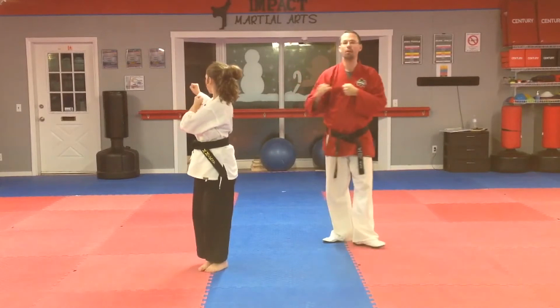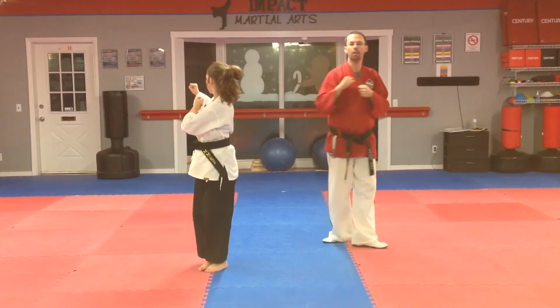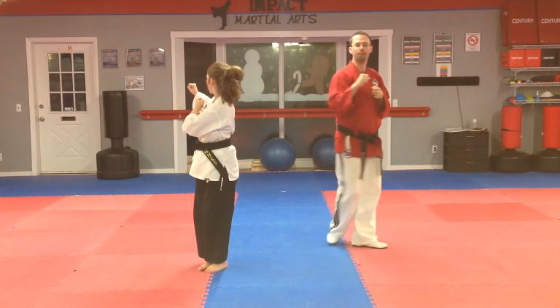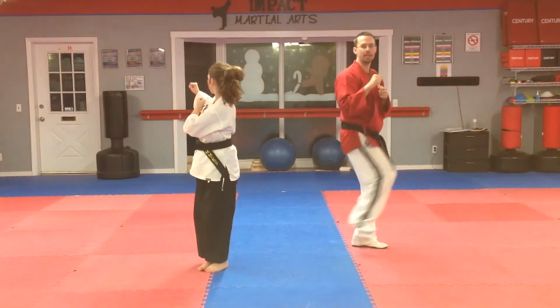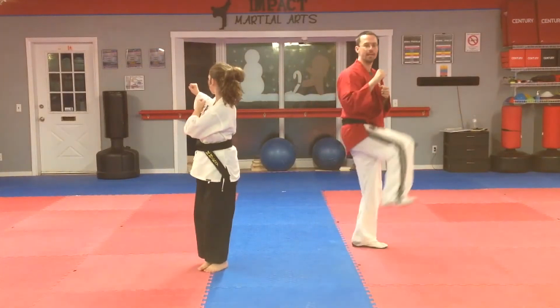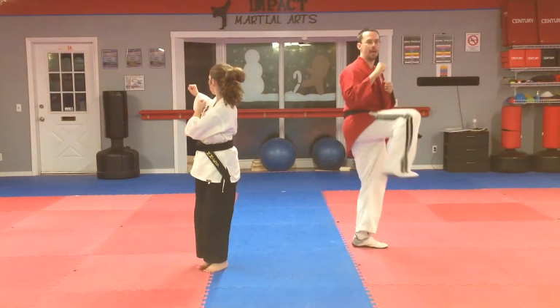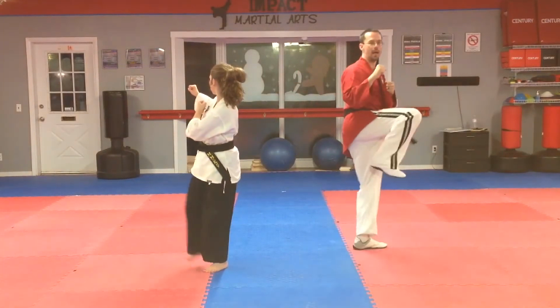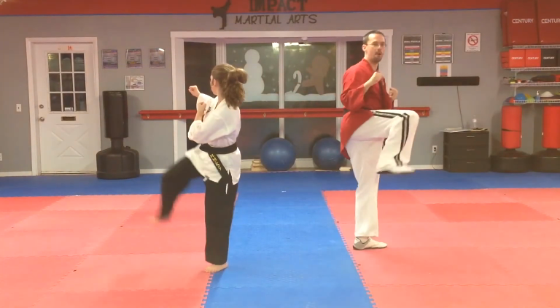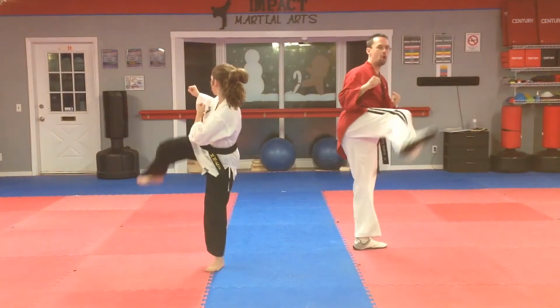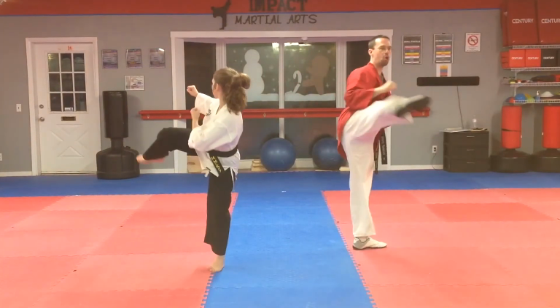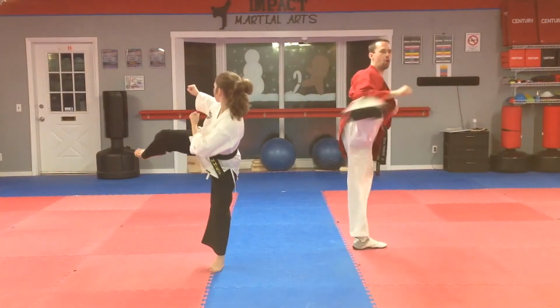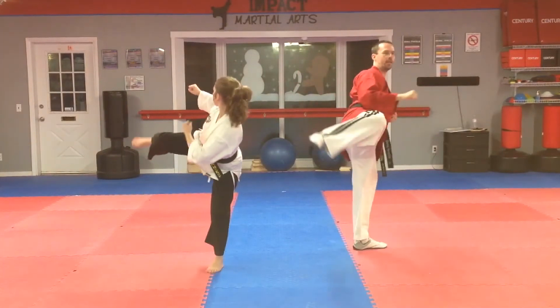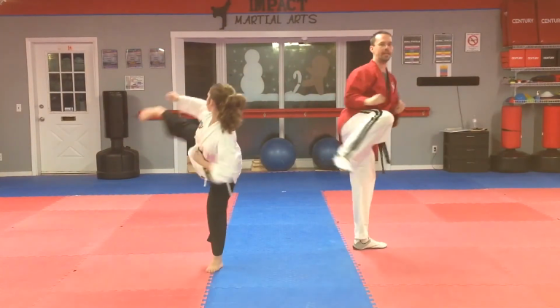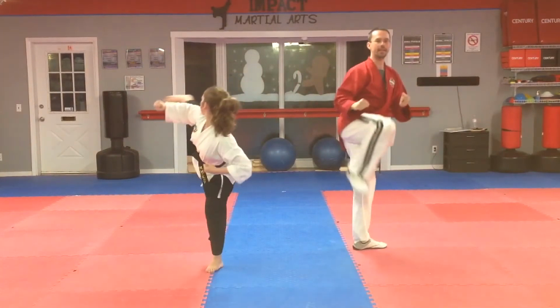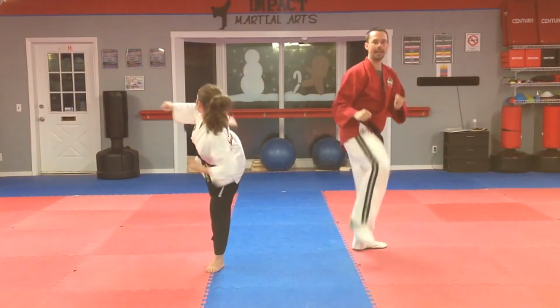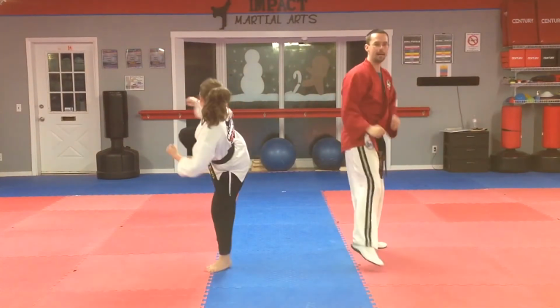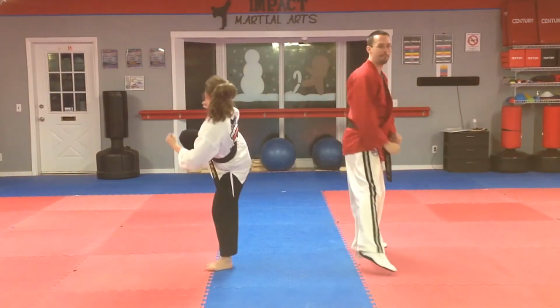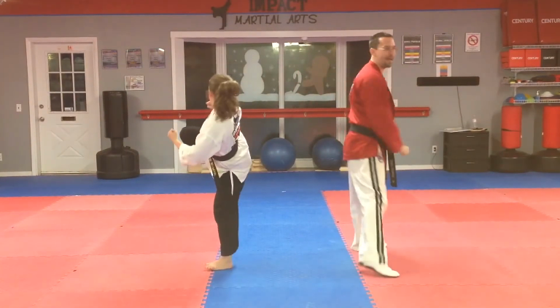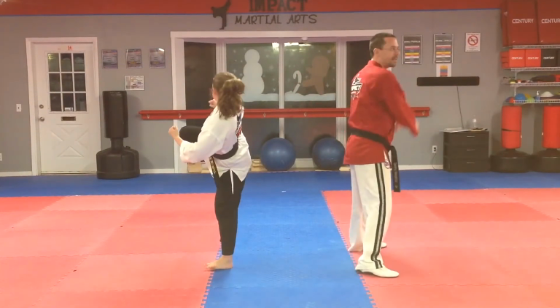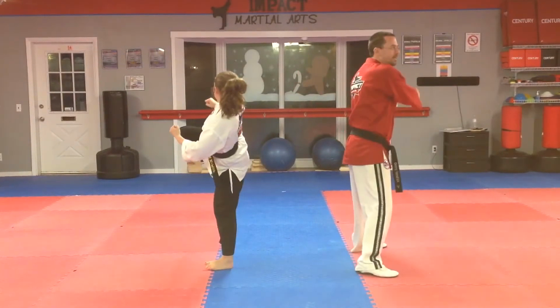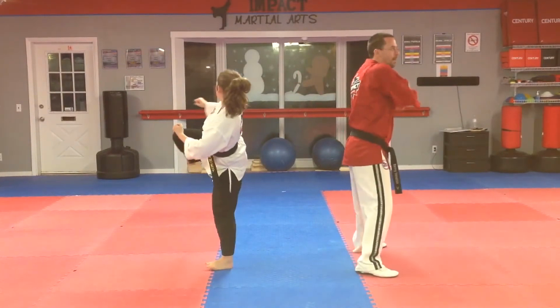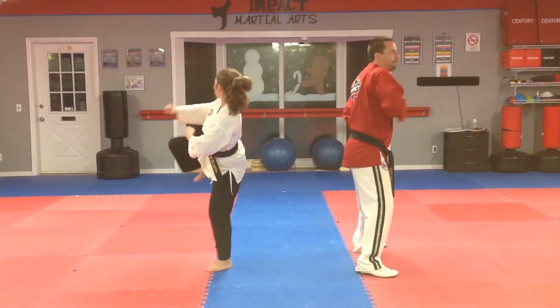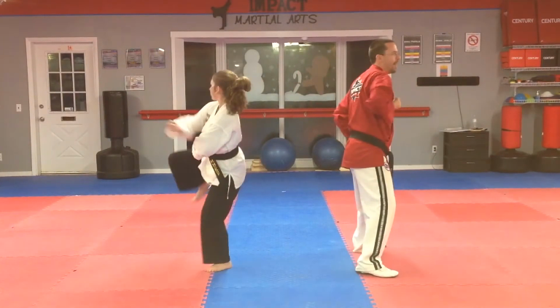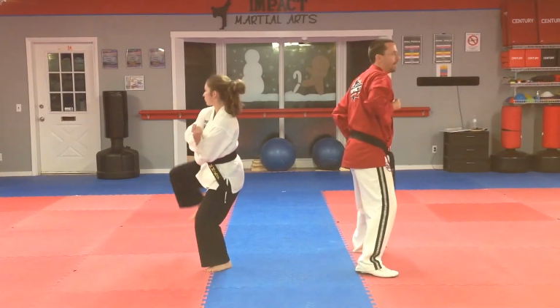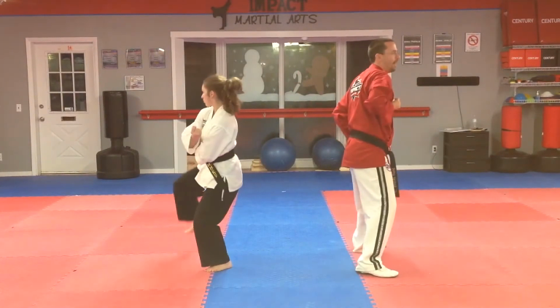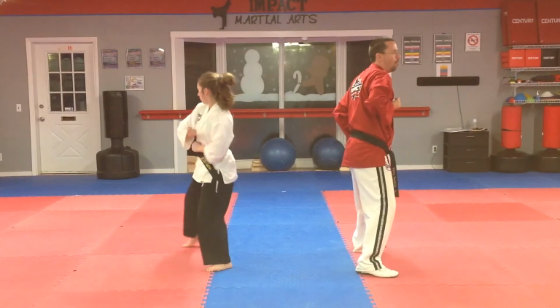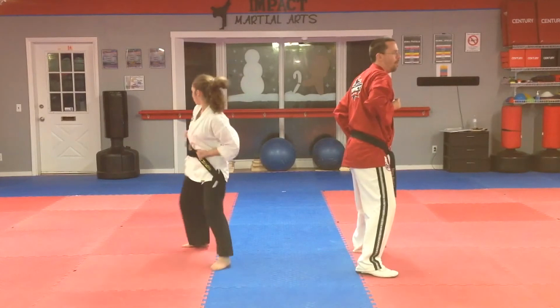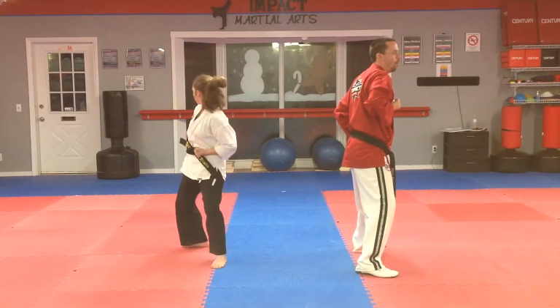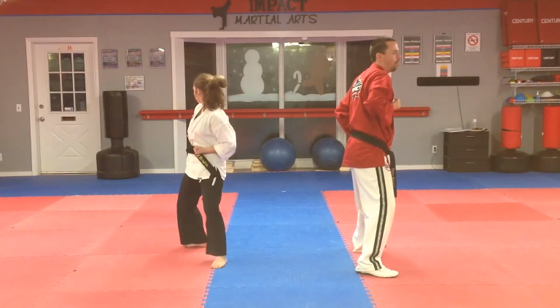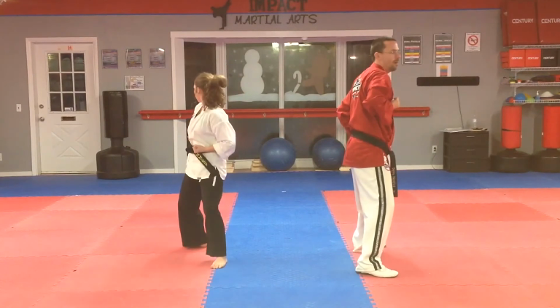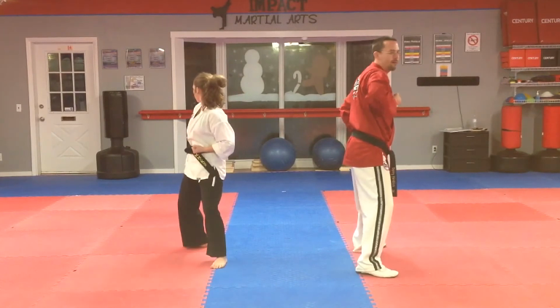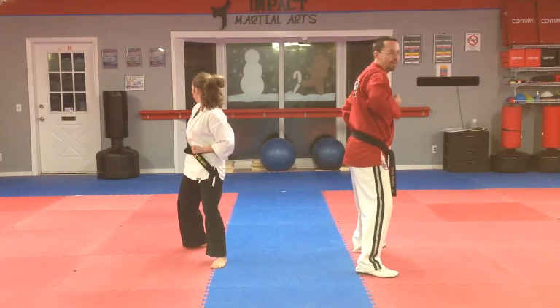Then you're going to lift your knee up, hook kick, land in the back stance, back elbow.